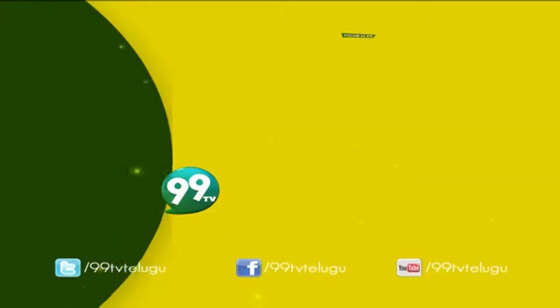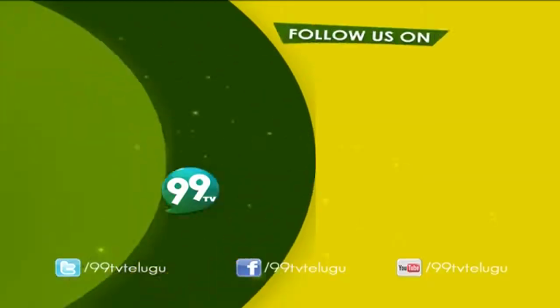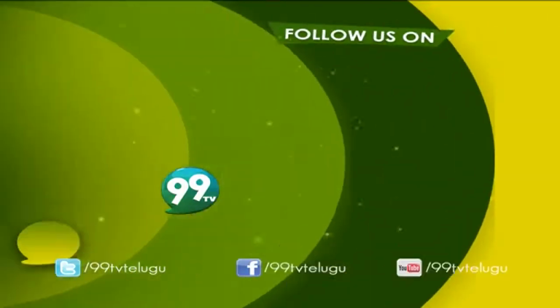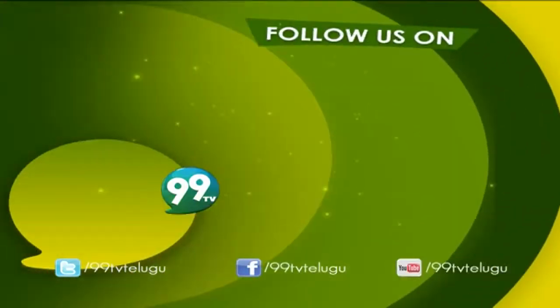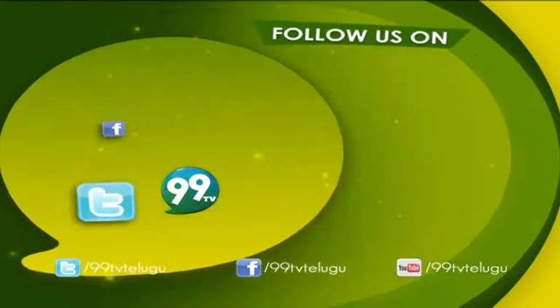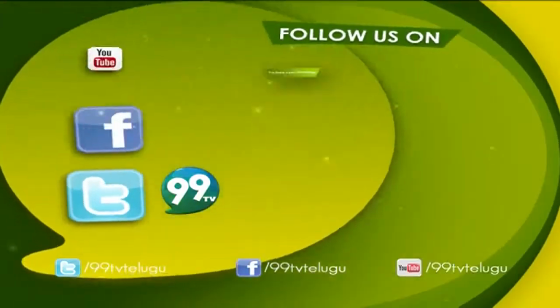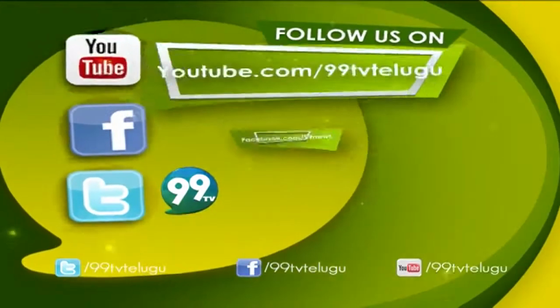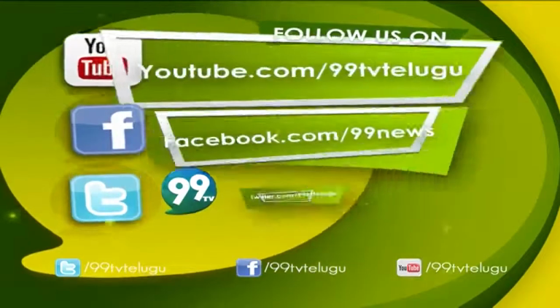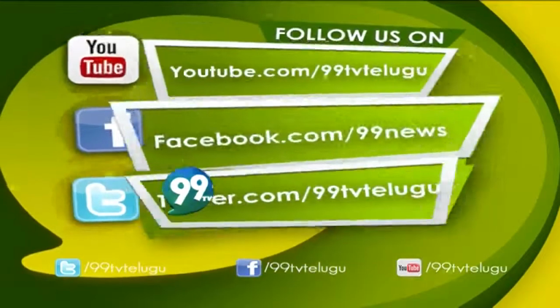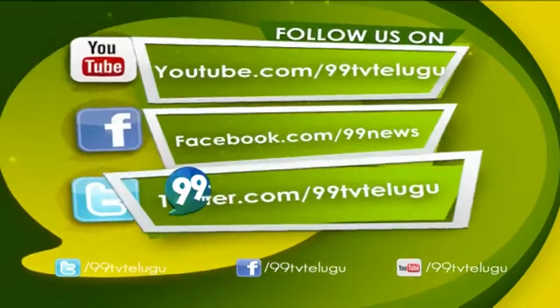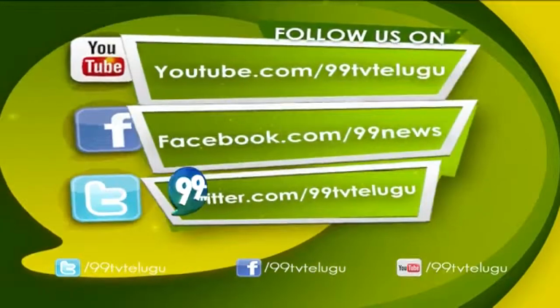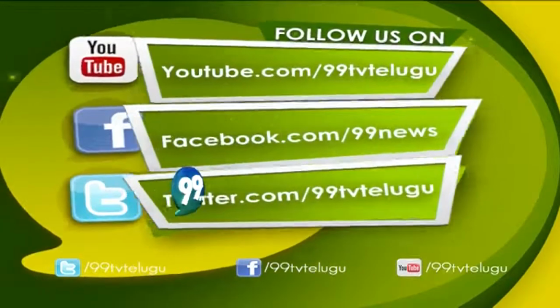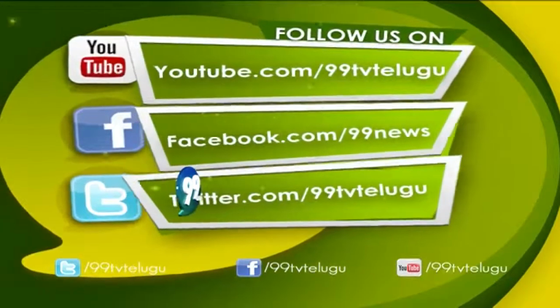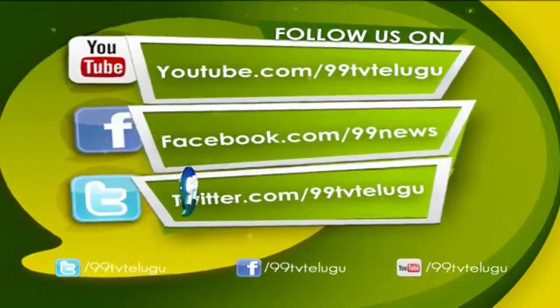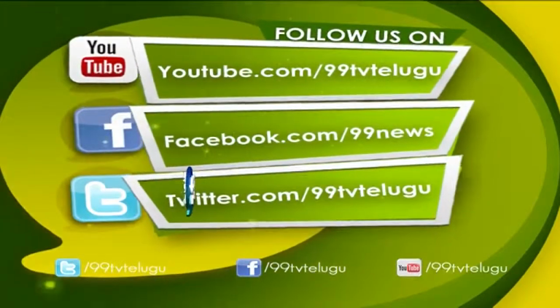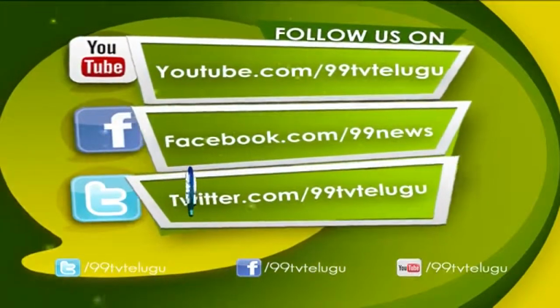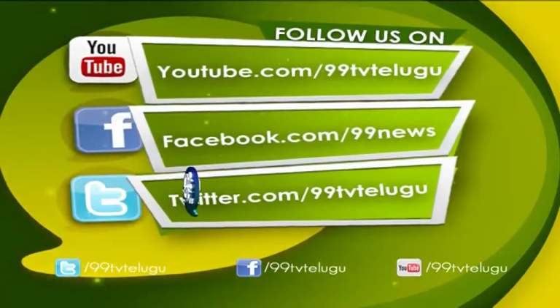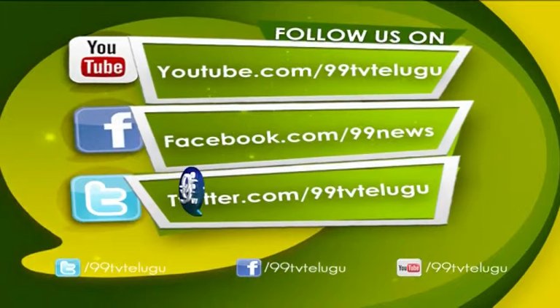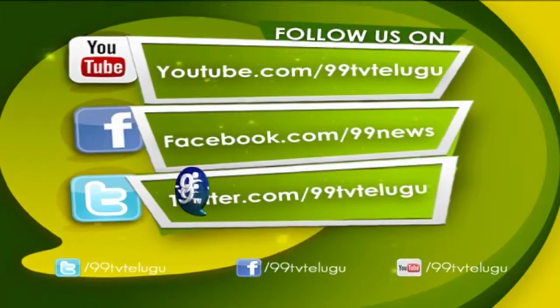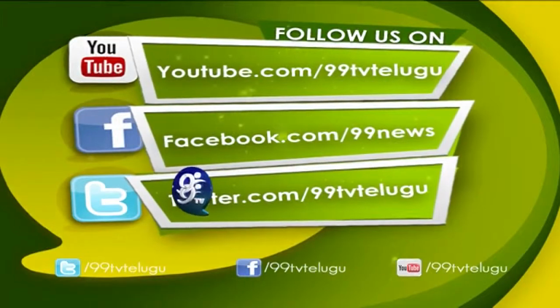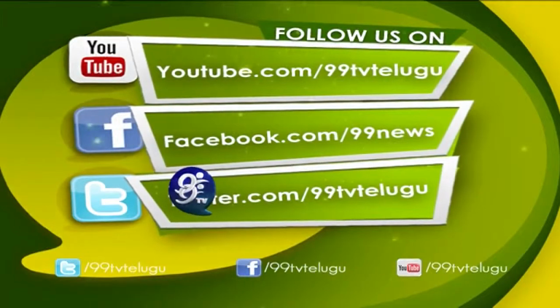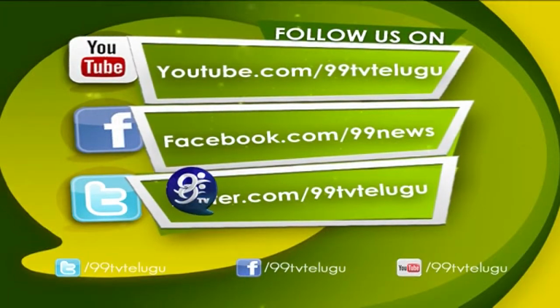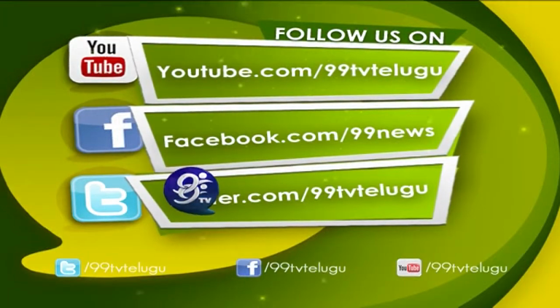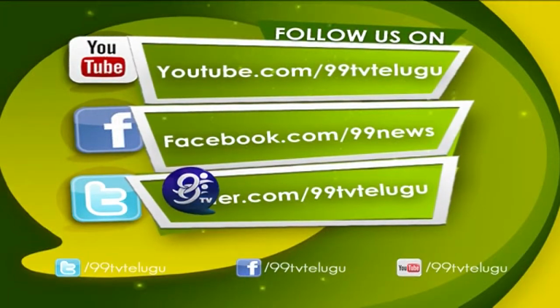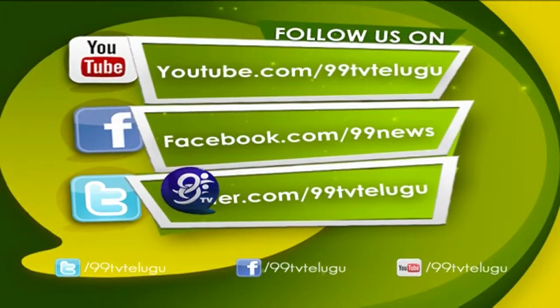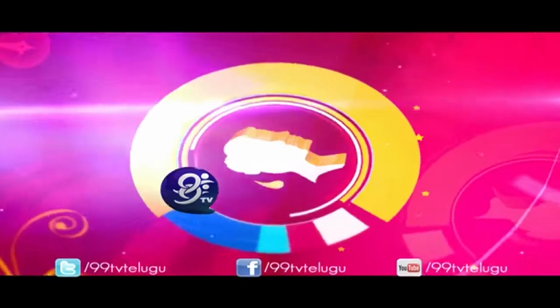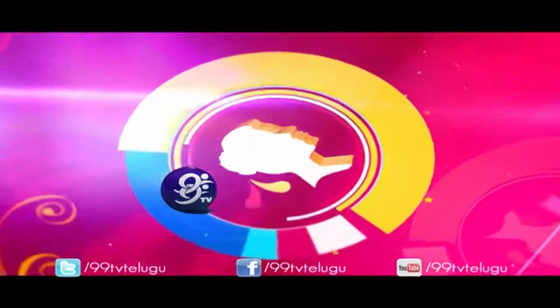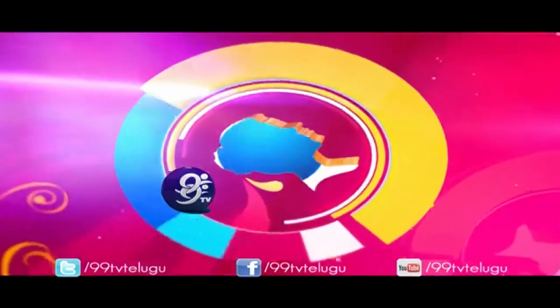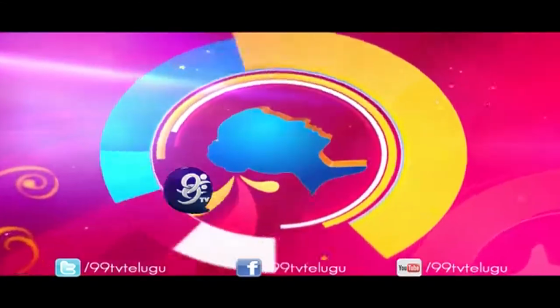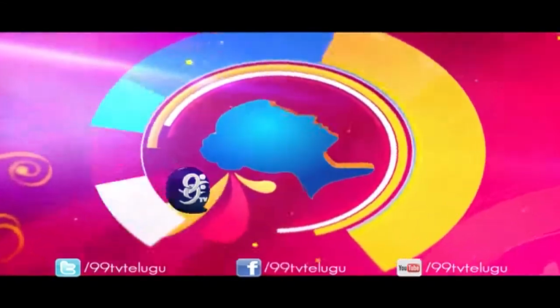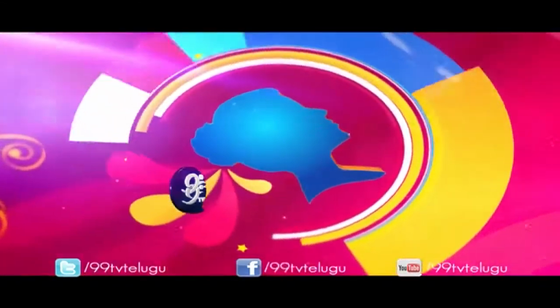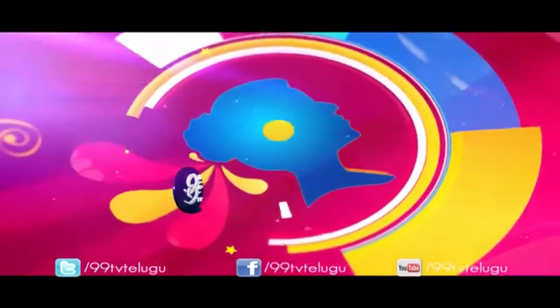As always, this program looks through social media. Tell us more about the Gautam Pall pop. Thank you.